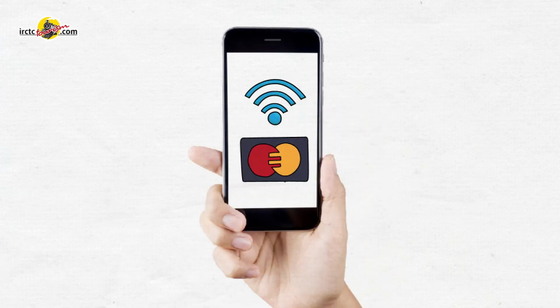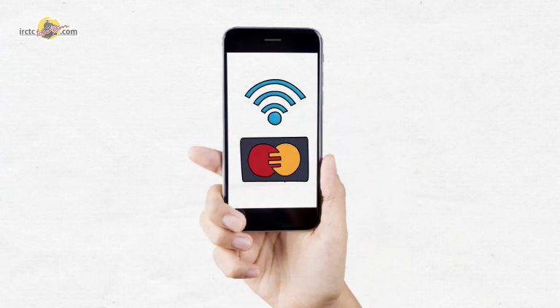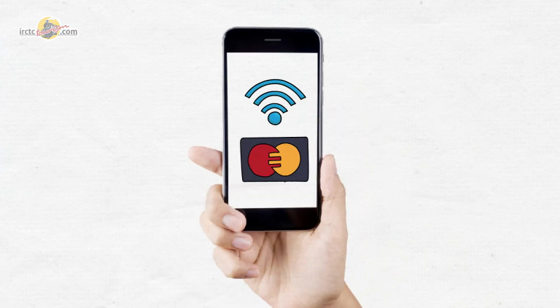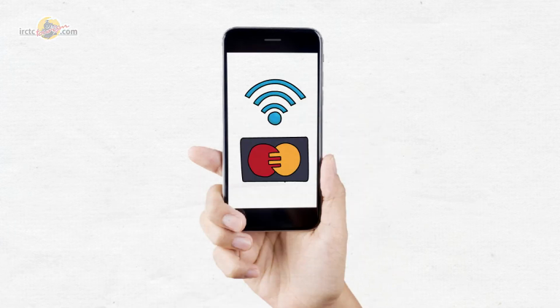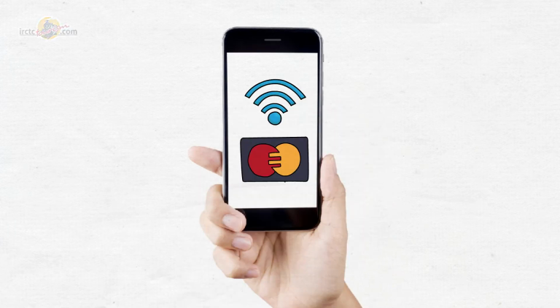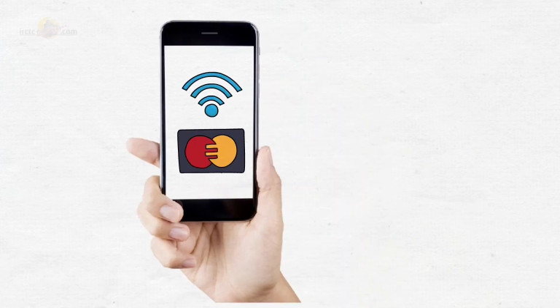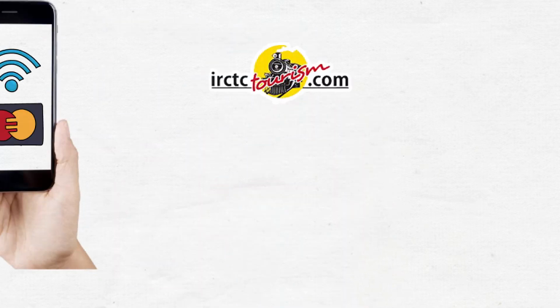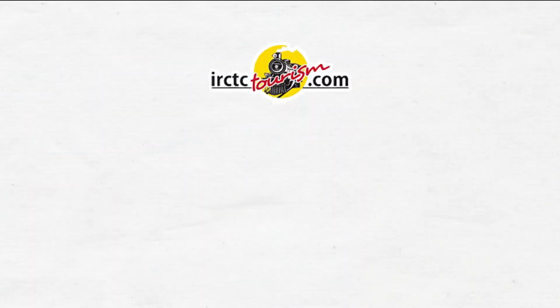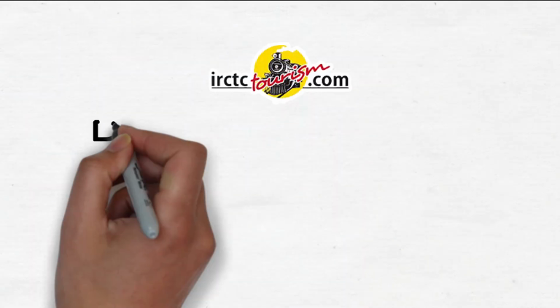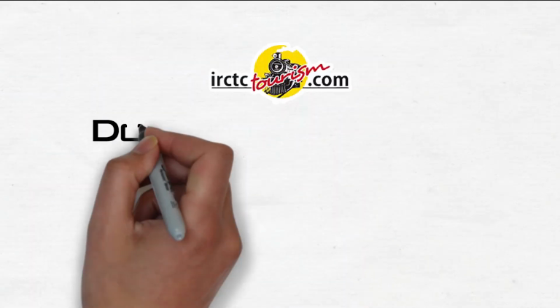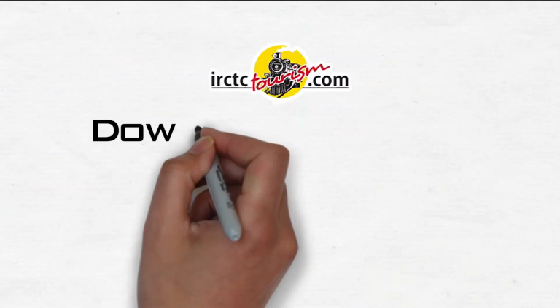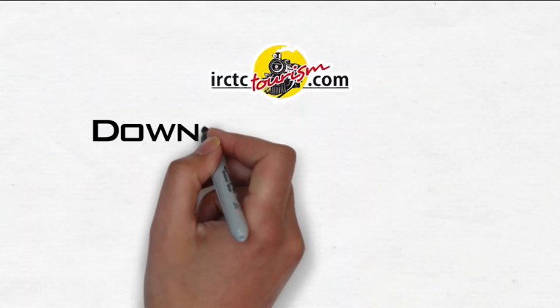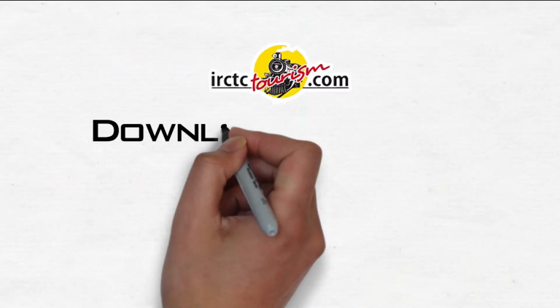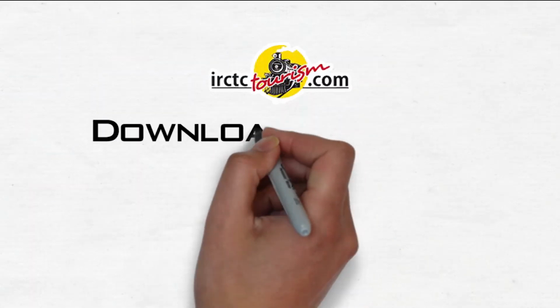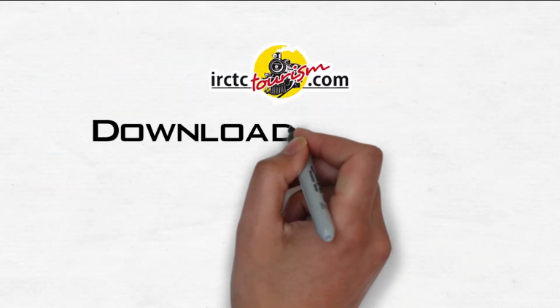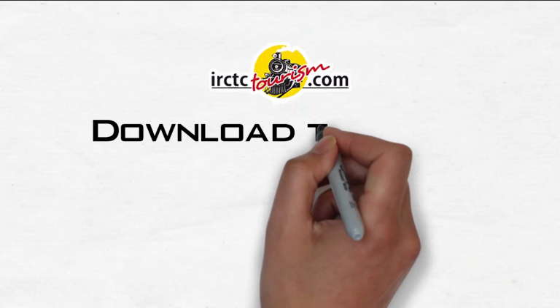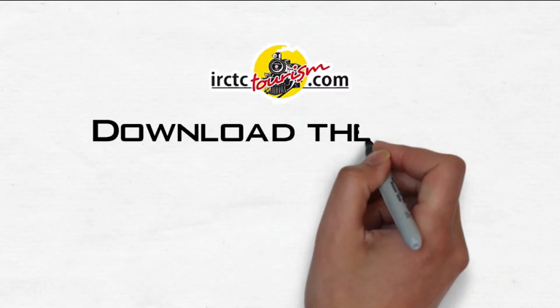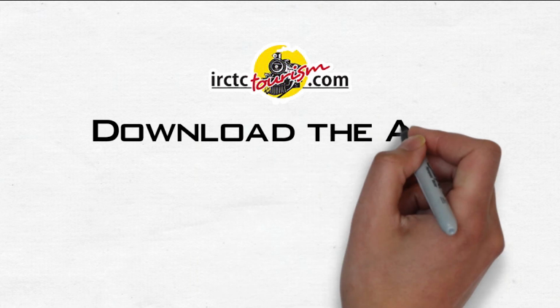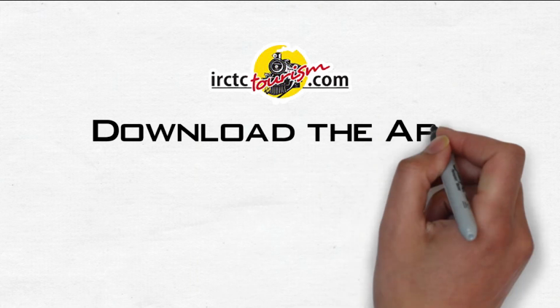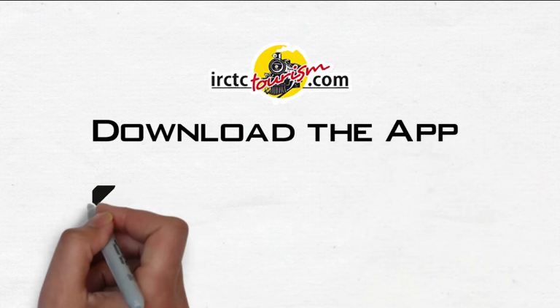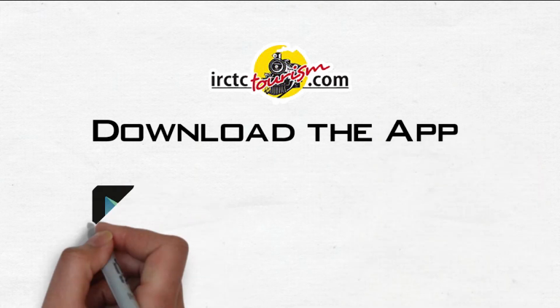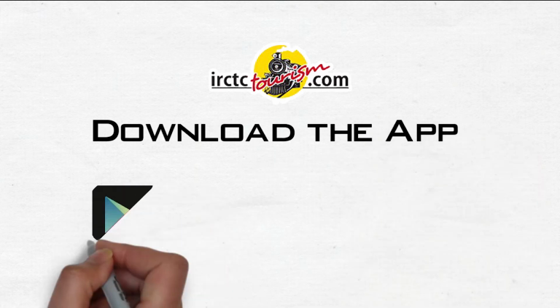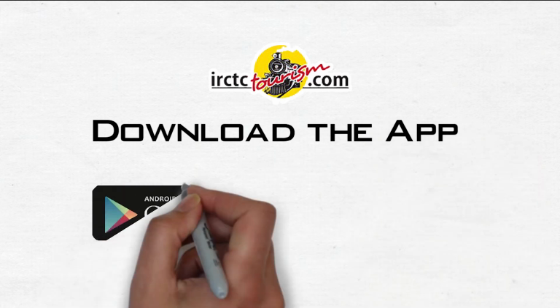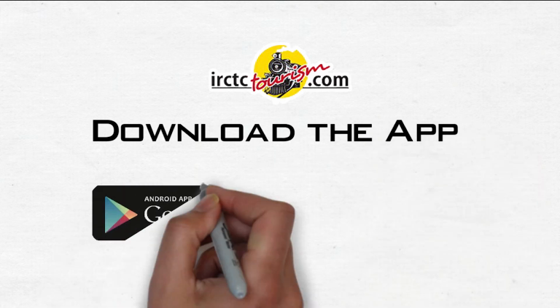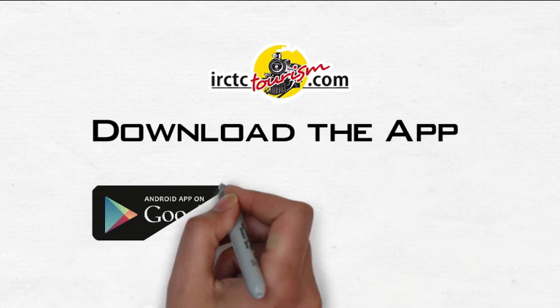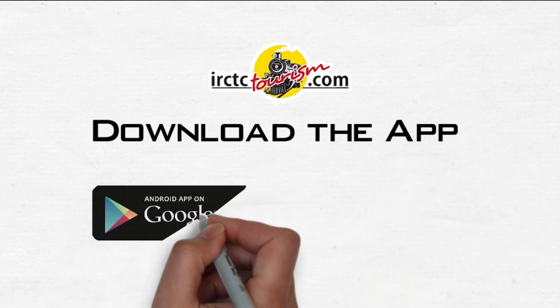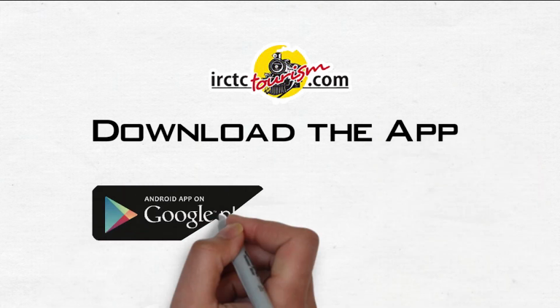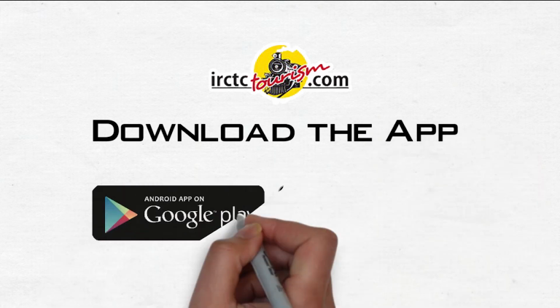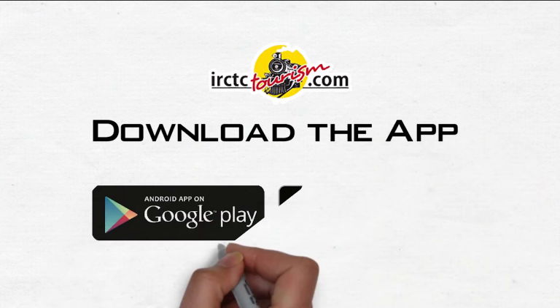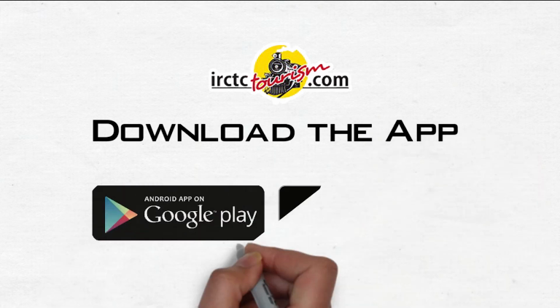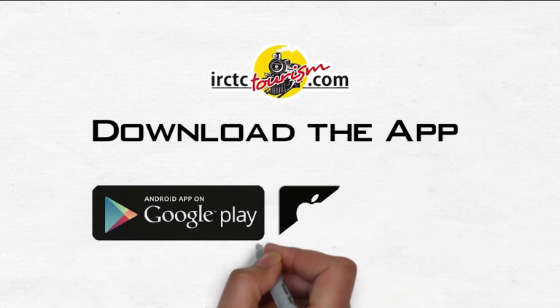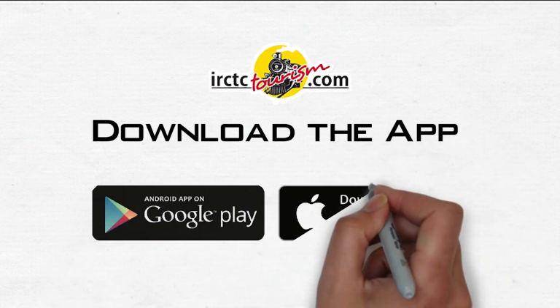To travel hassle-free, download the app available for both Android and iOS platforms.